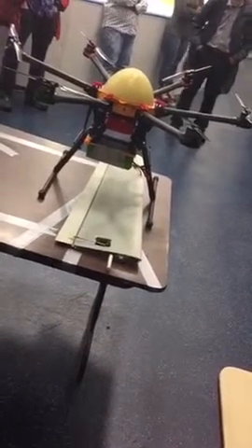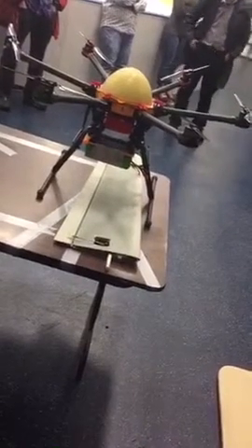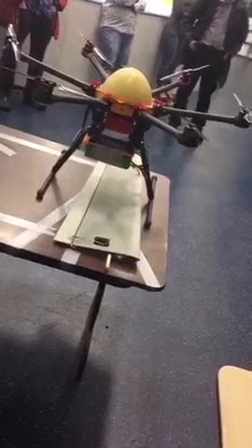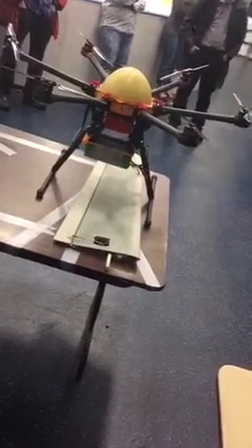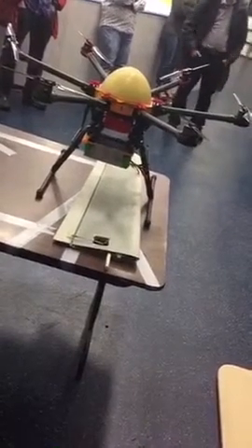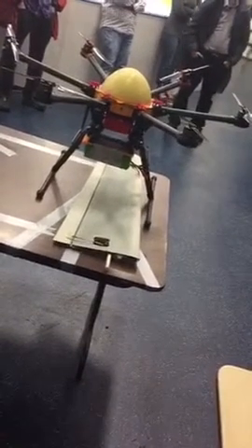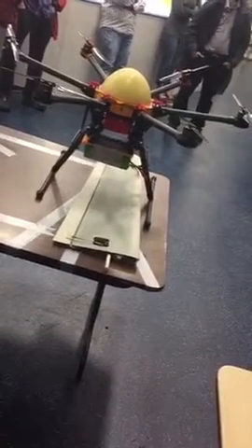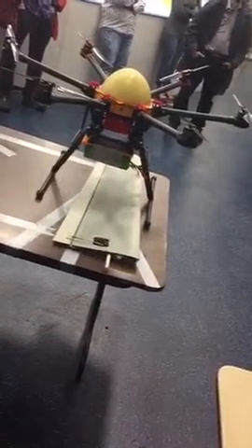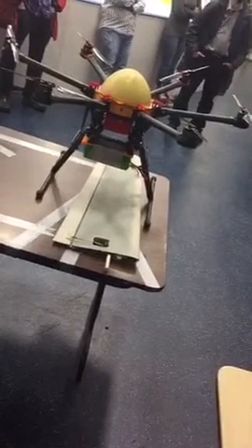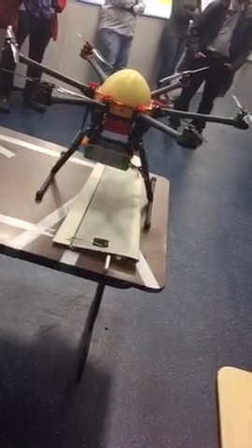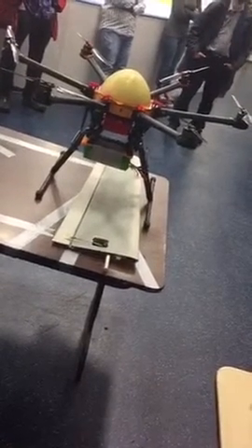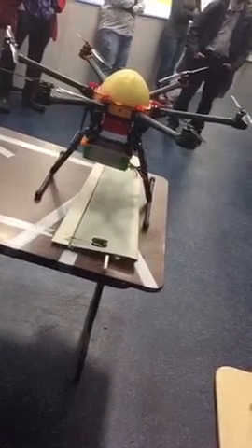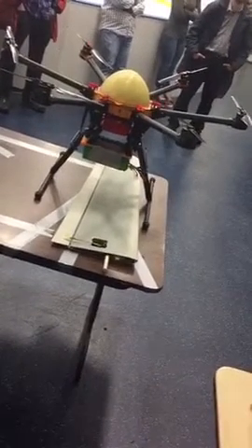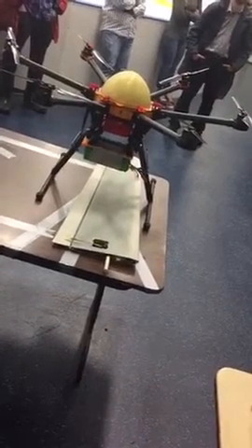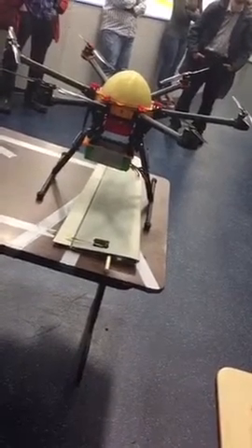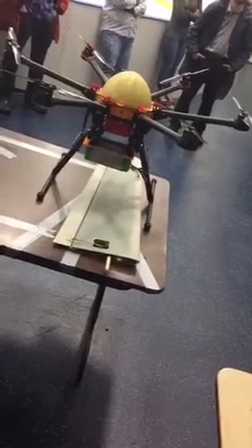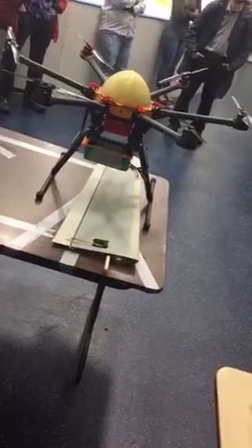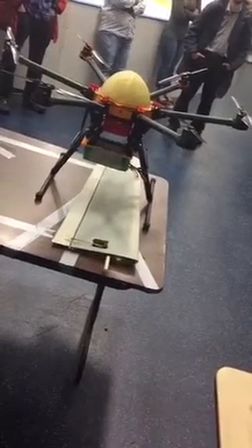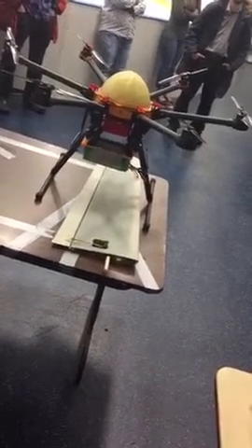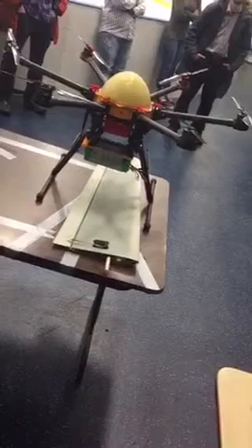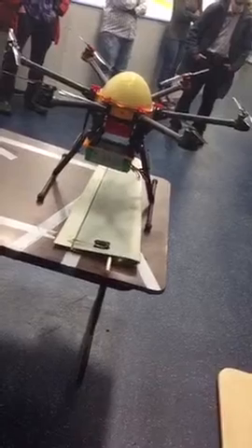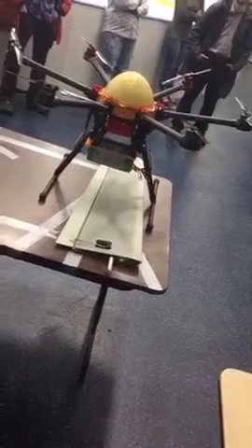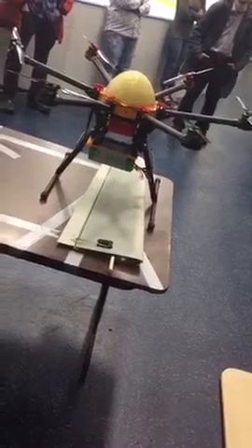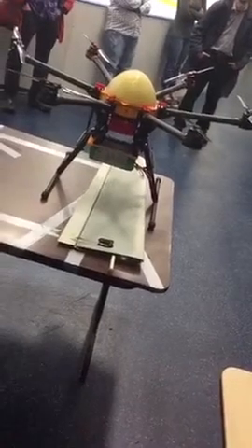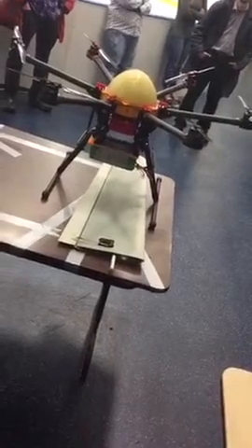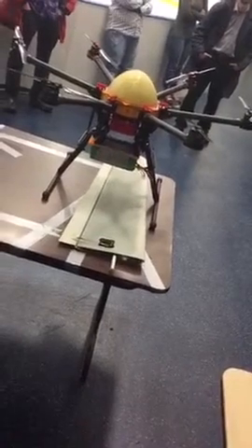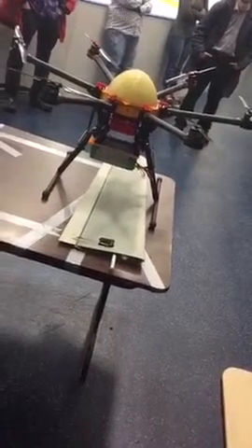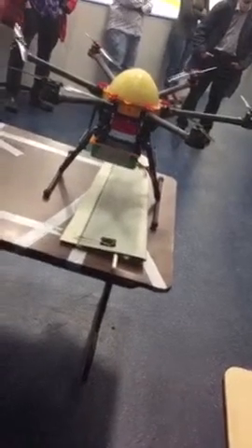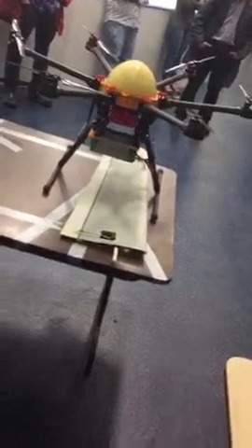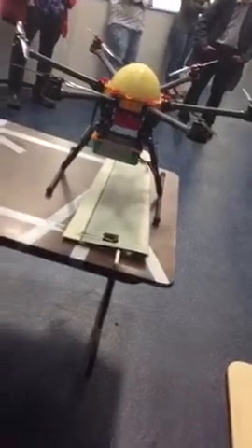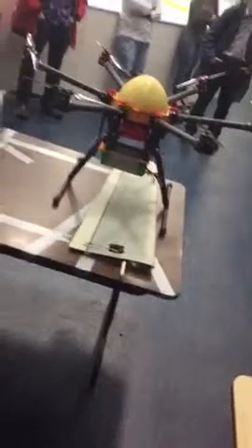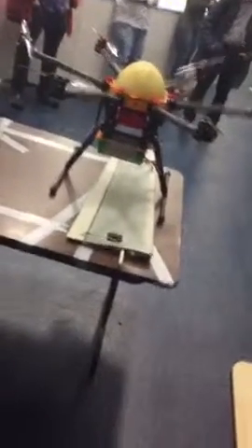So you kind of trade off a little bit of flight time to carry more weight. But let's just get out there and fly.